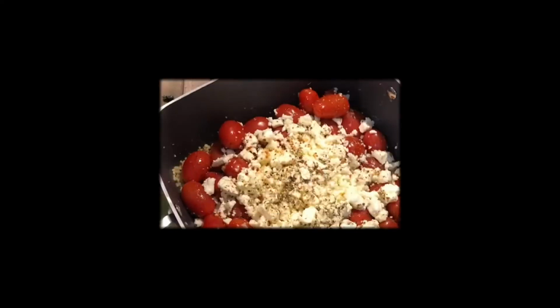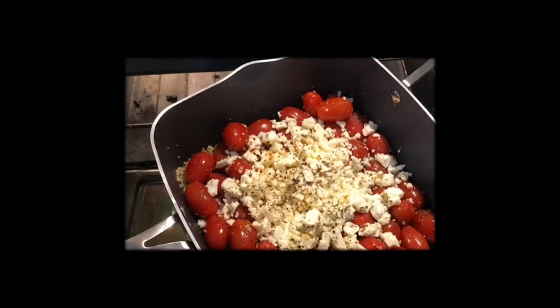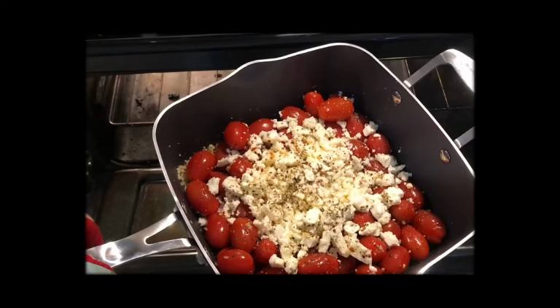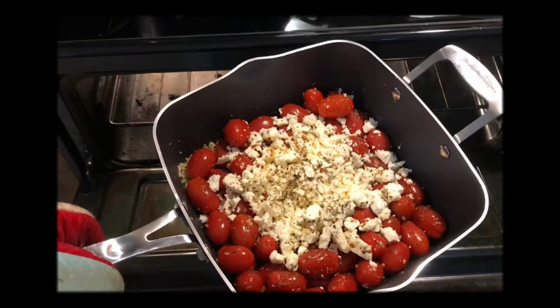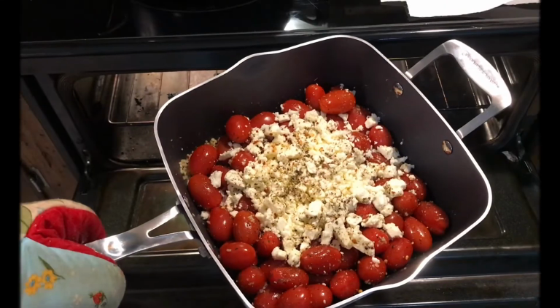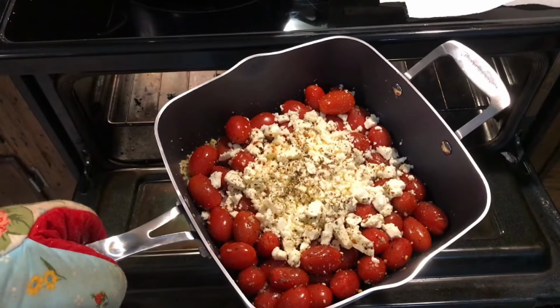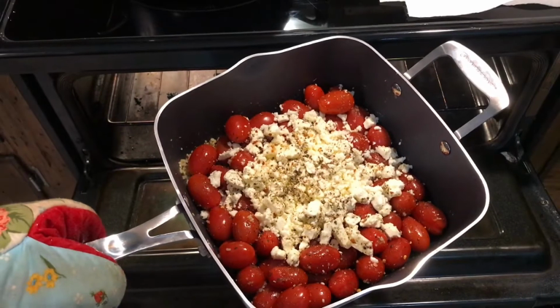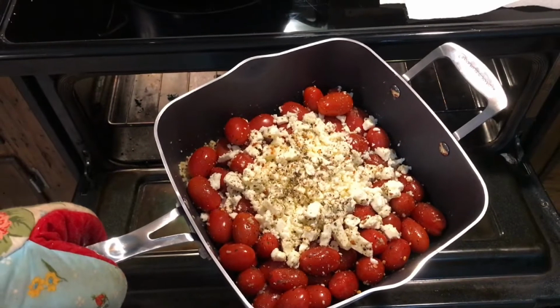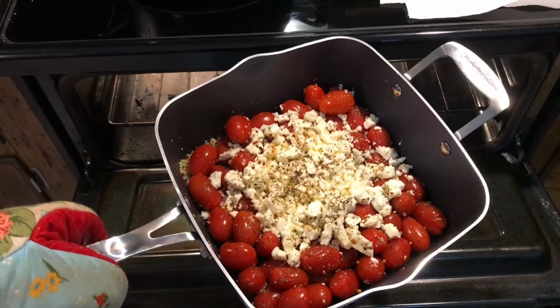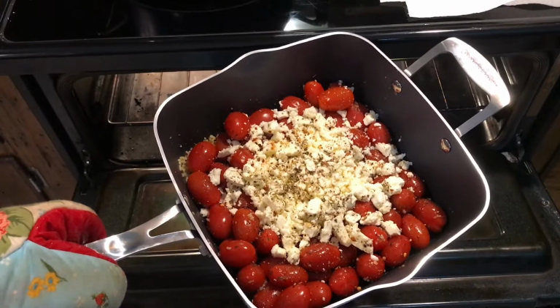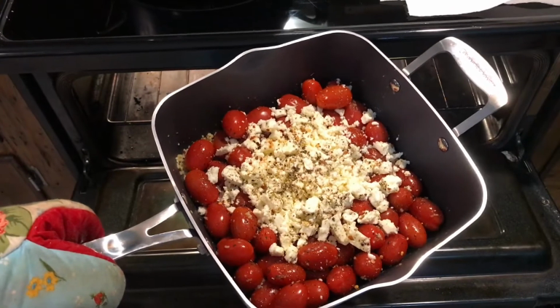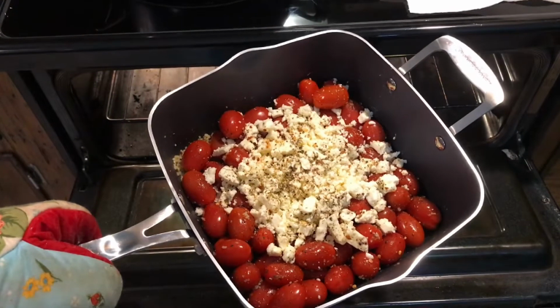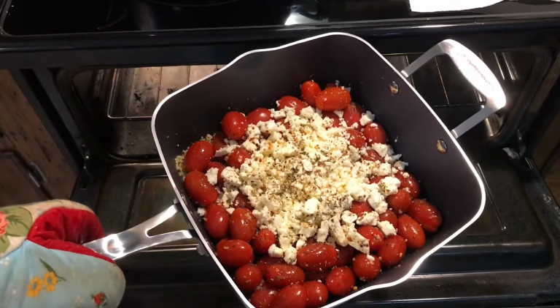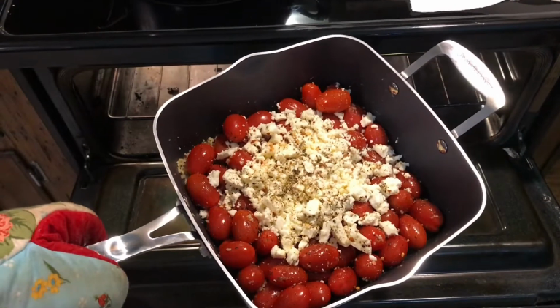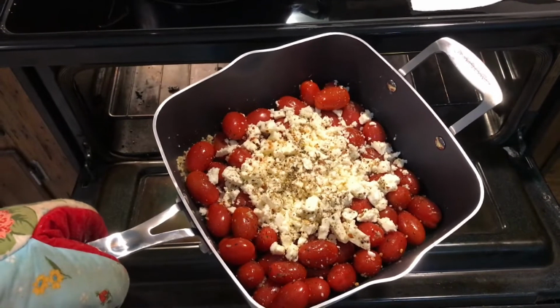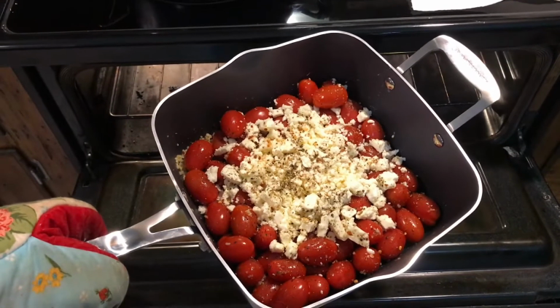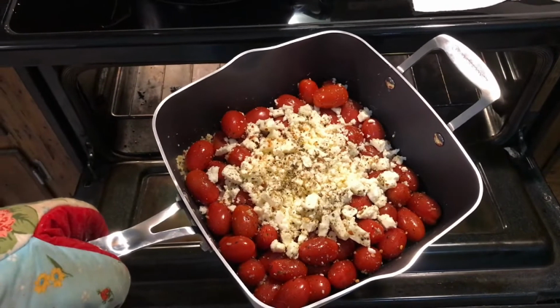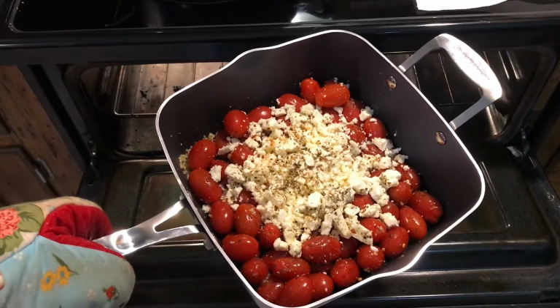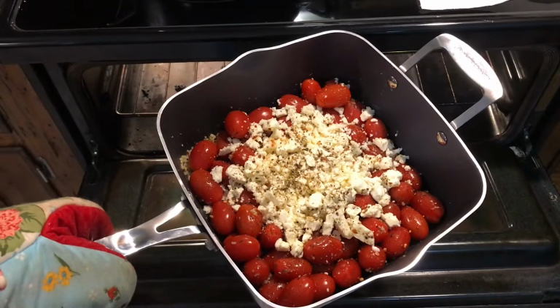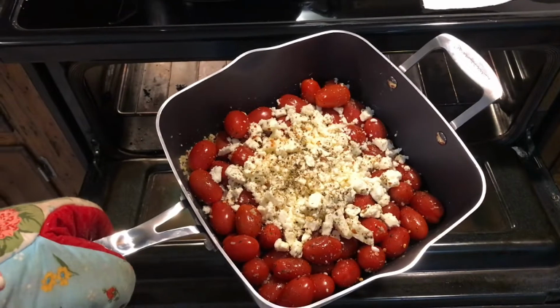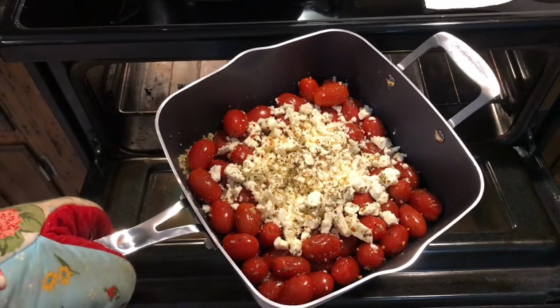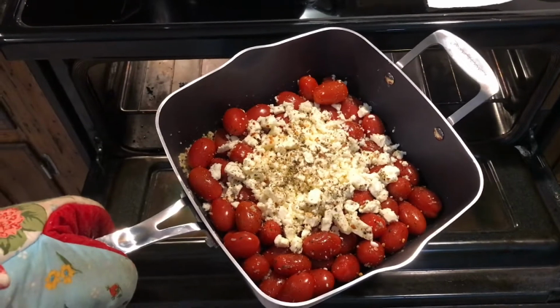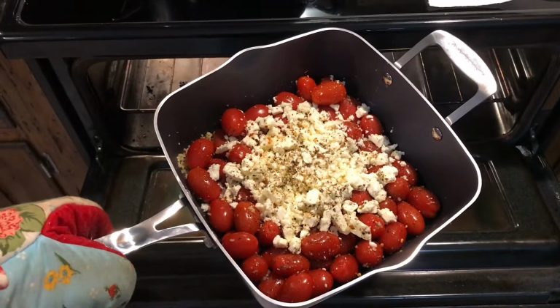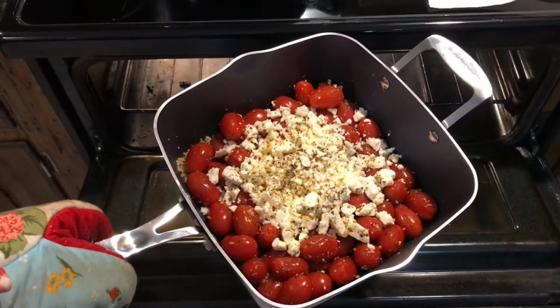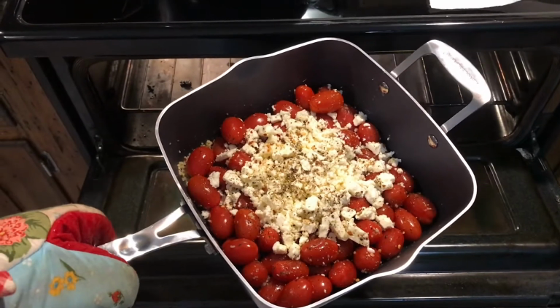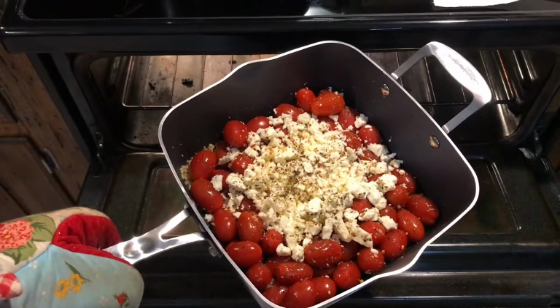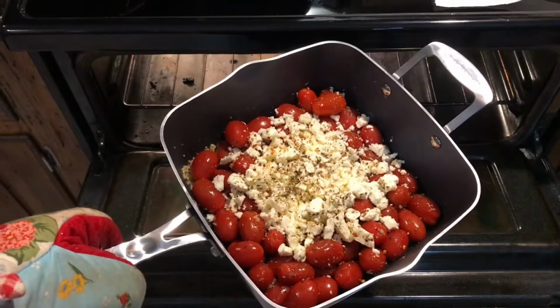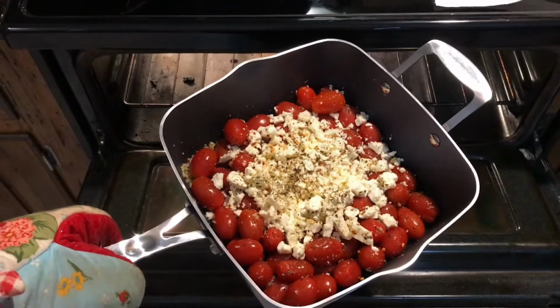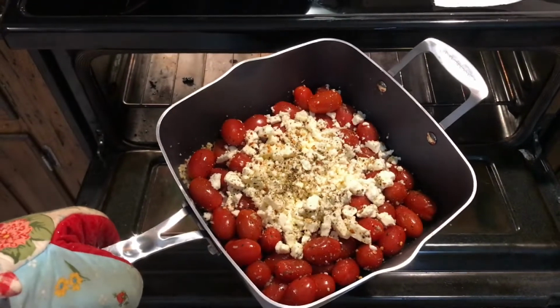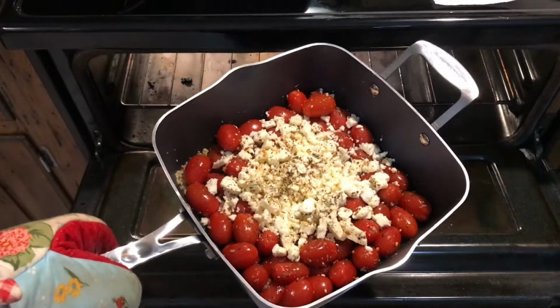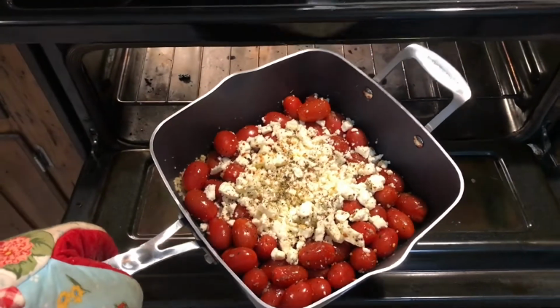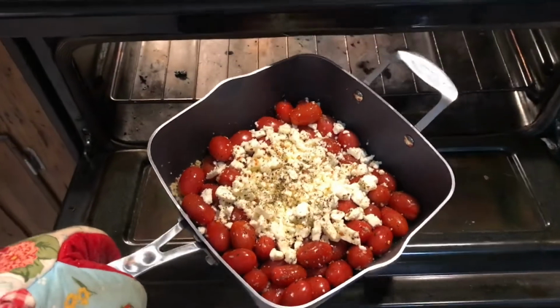We're going to put this in the oven for 400 degrees for 20 minutes.